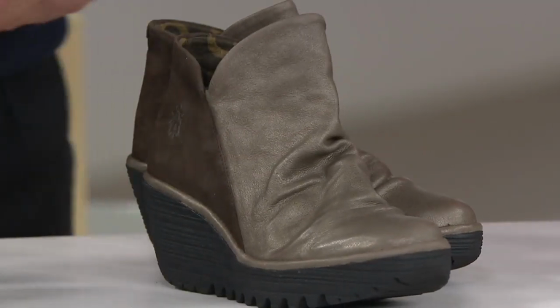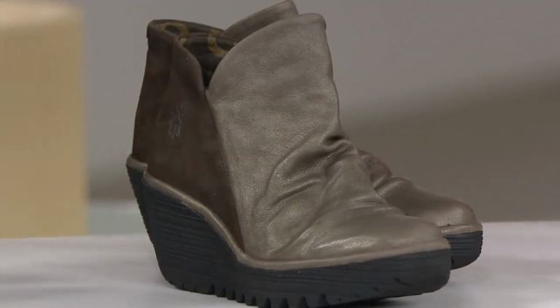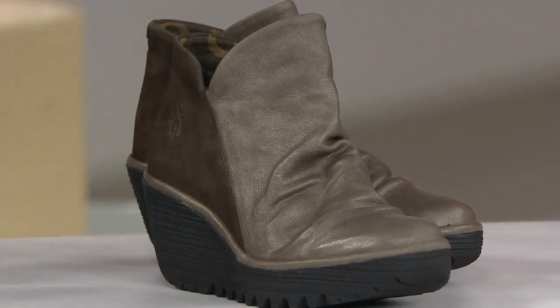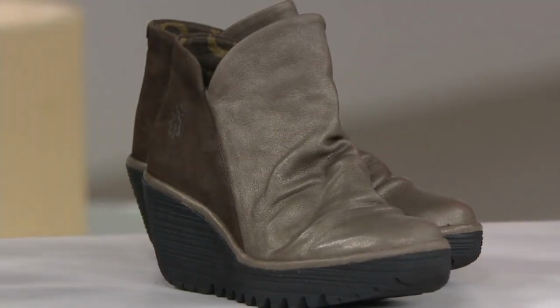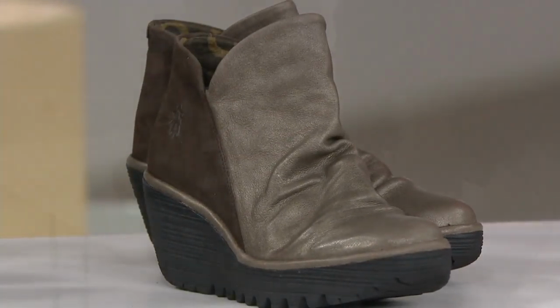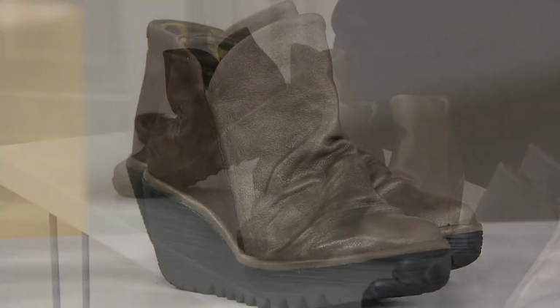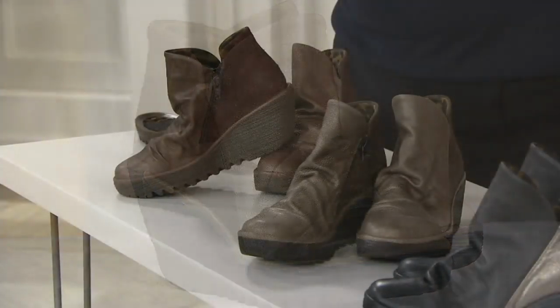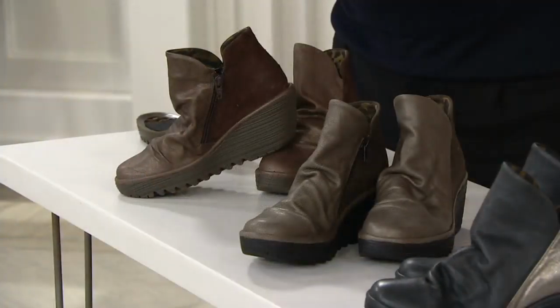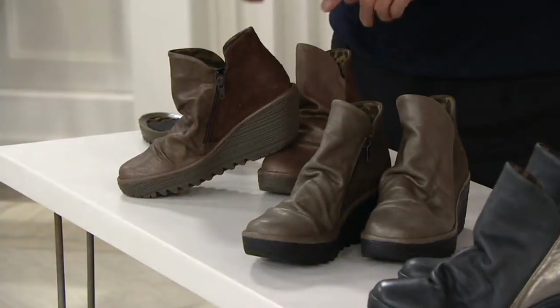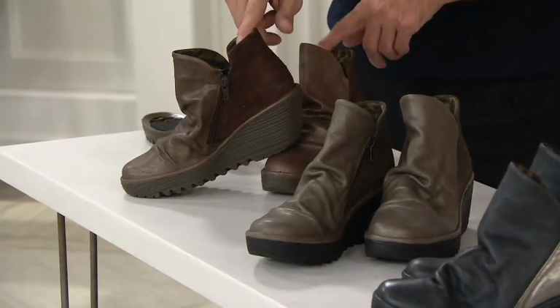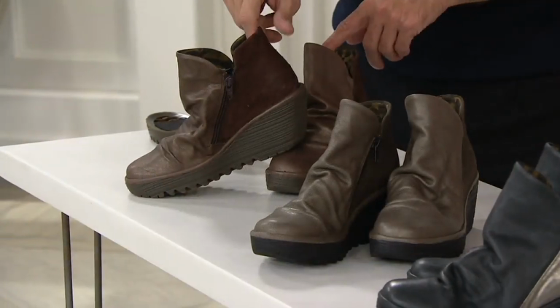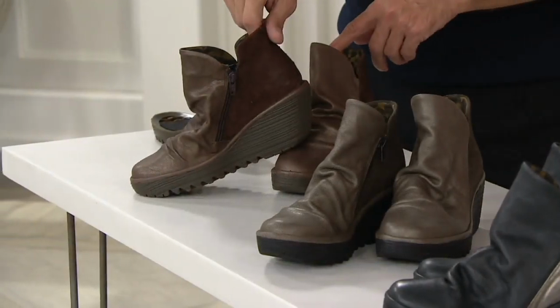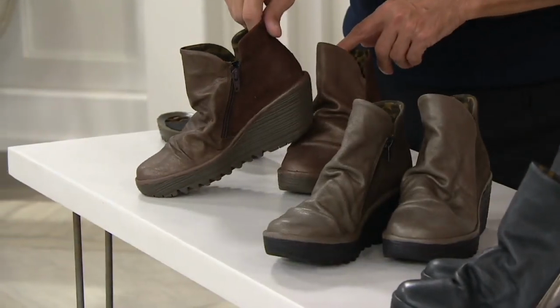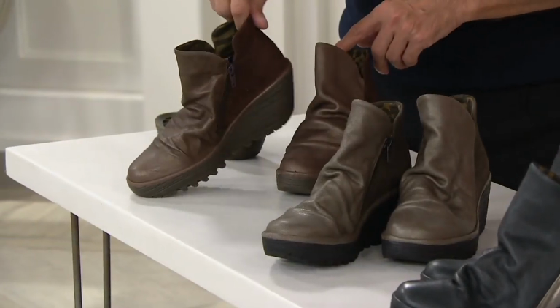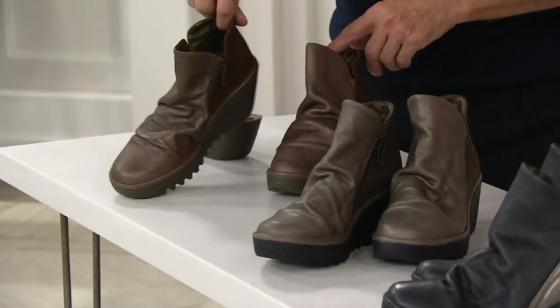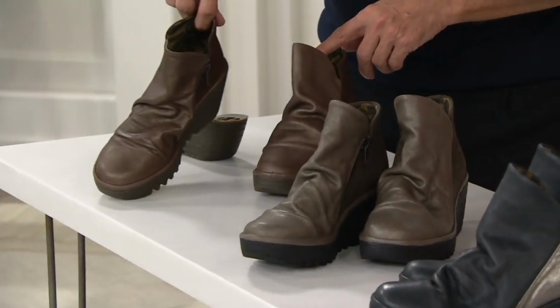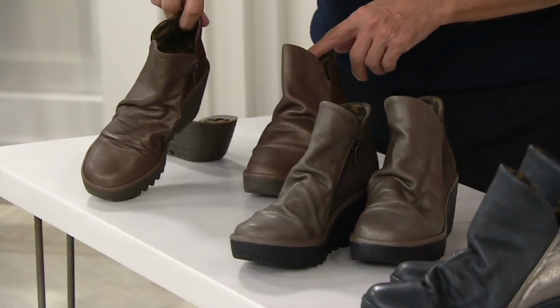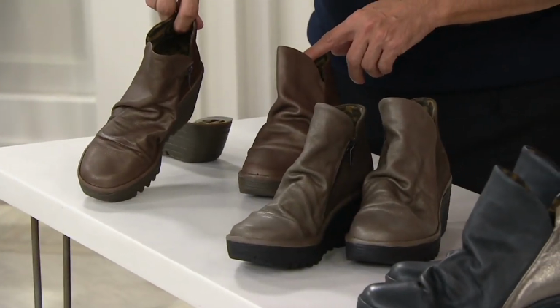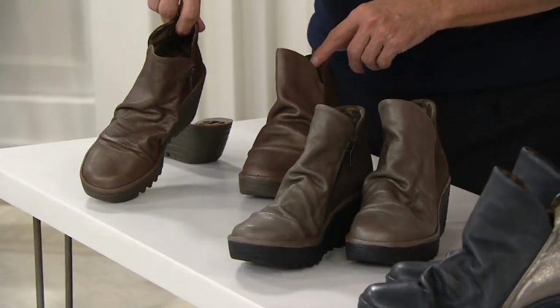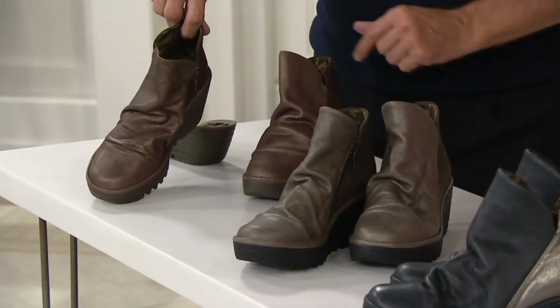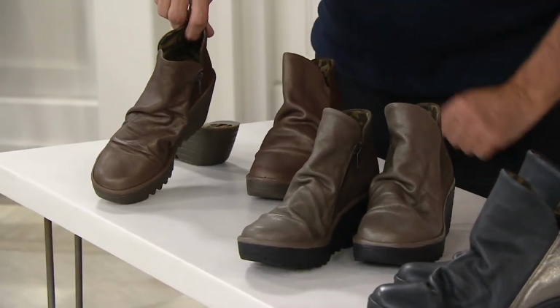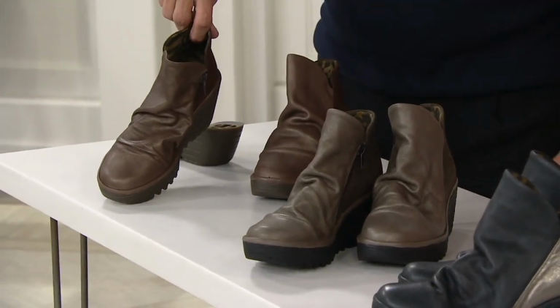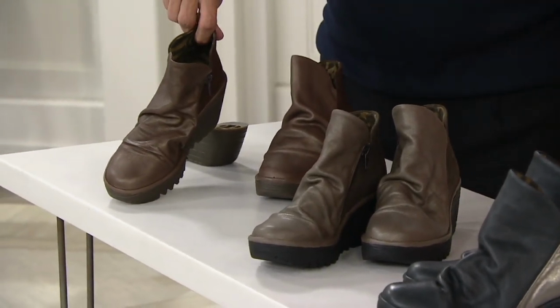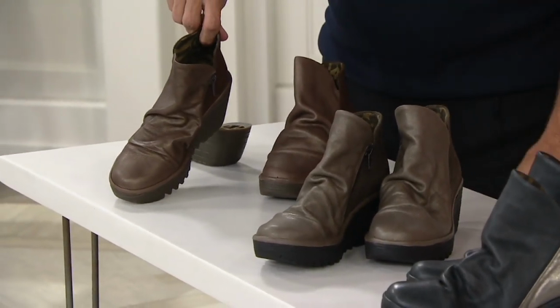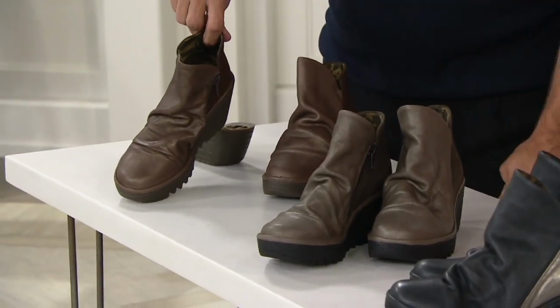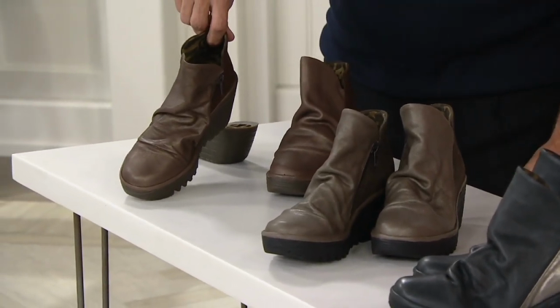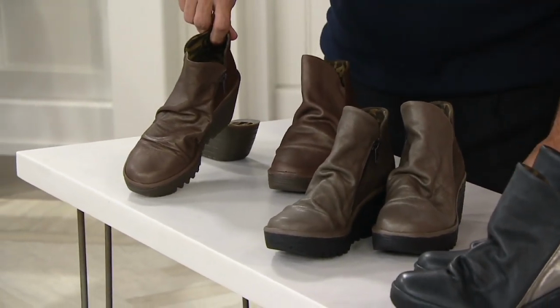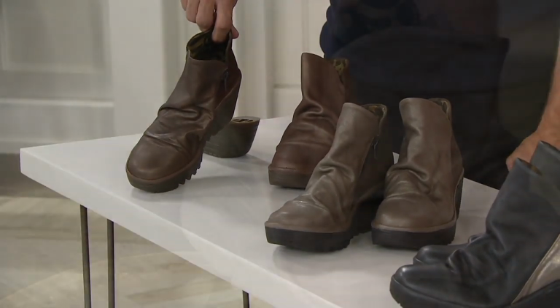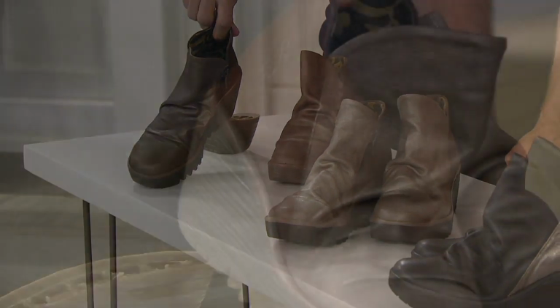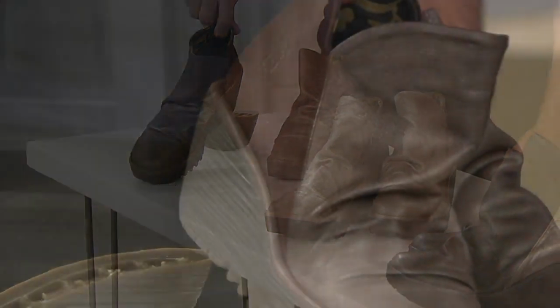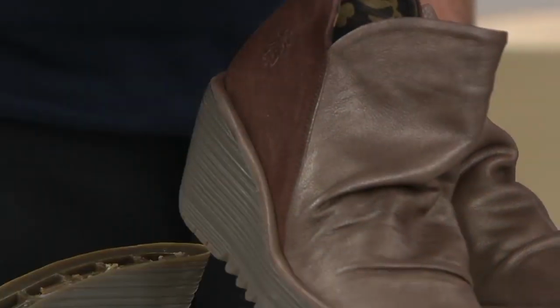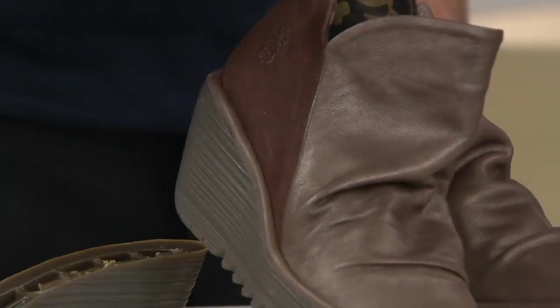And then our final color is dark brown. Again, it's the smooth leather — or the texture, pebble leather if you will — and then the suede.